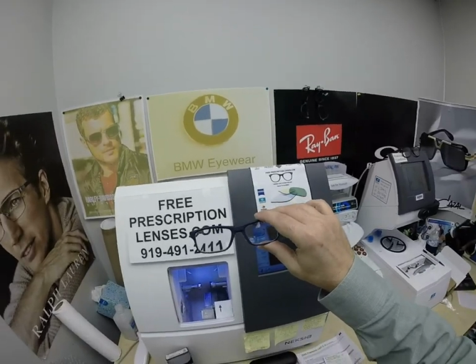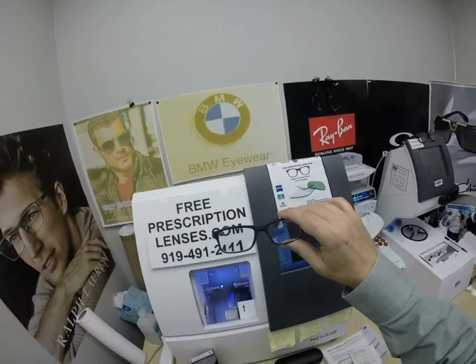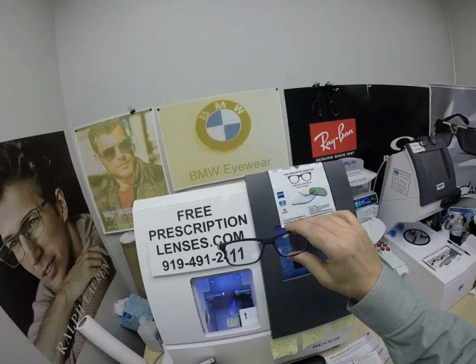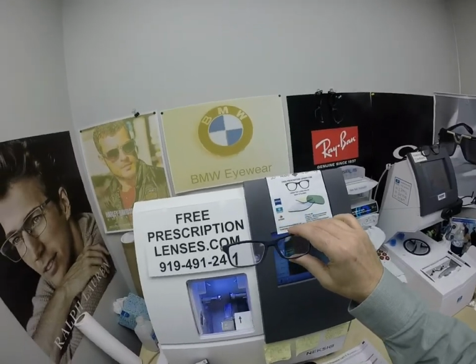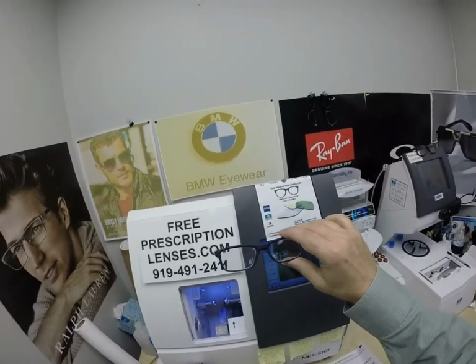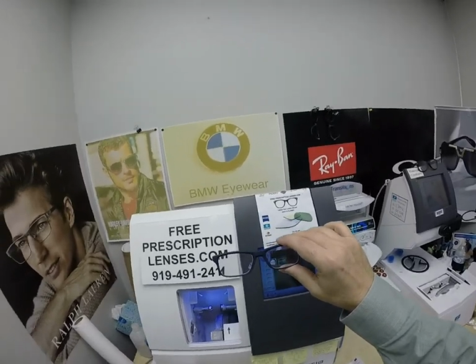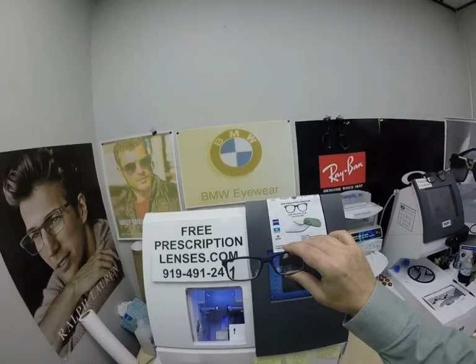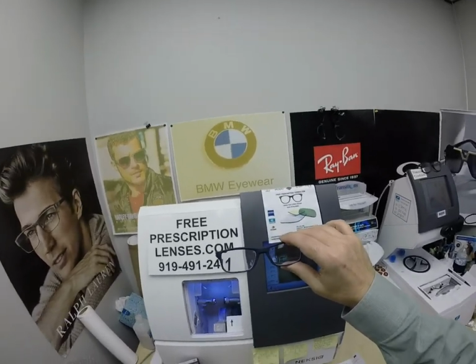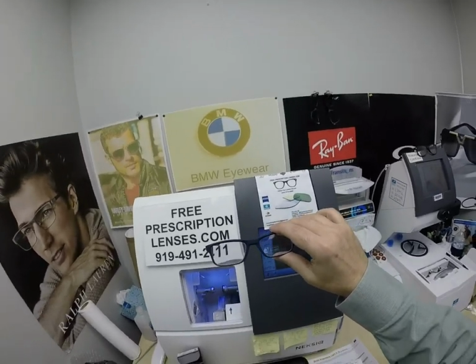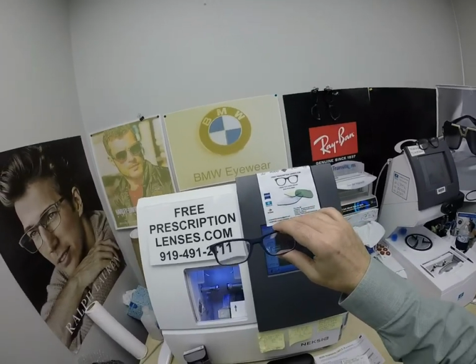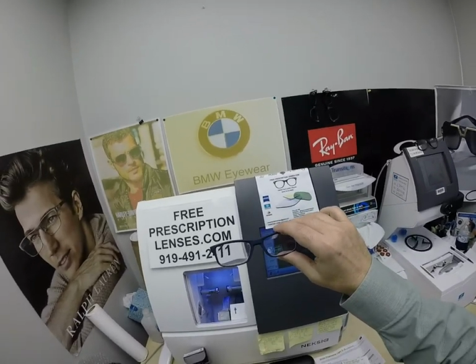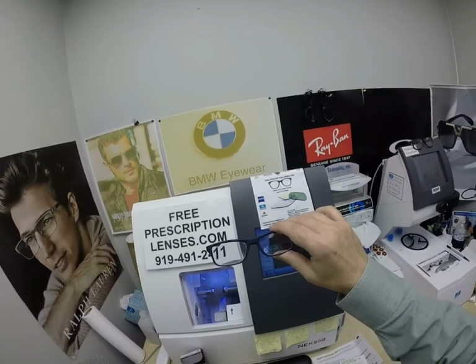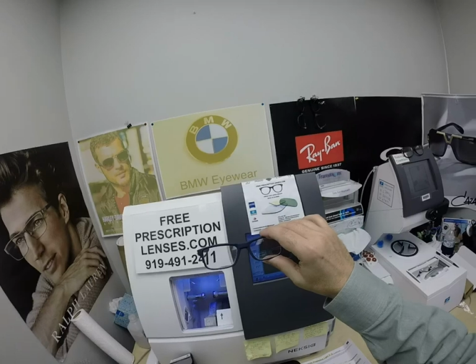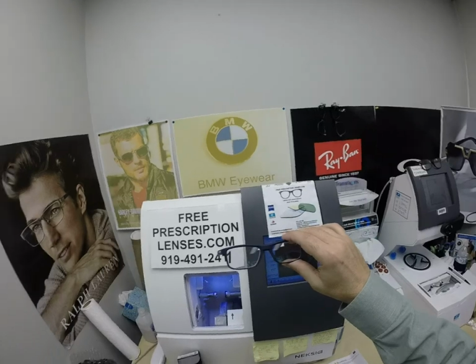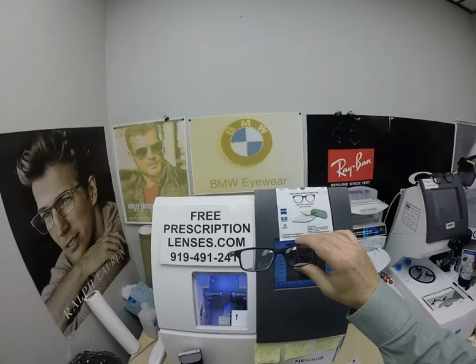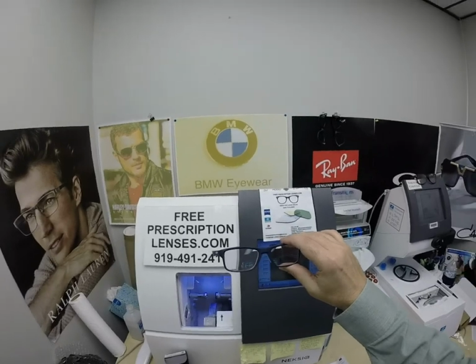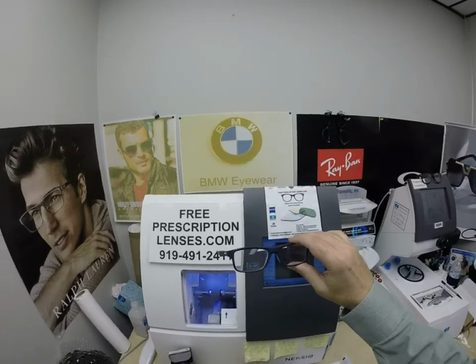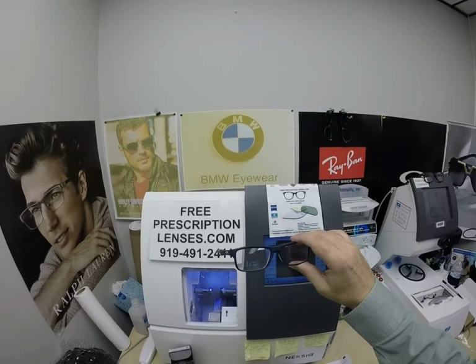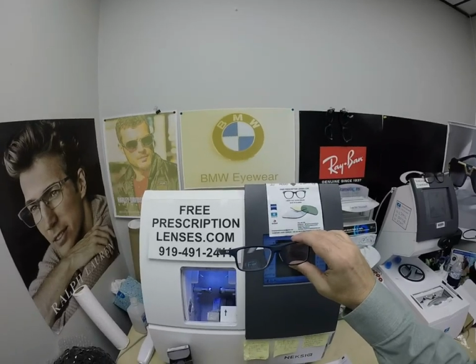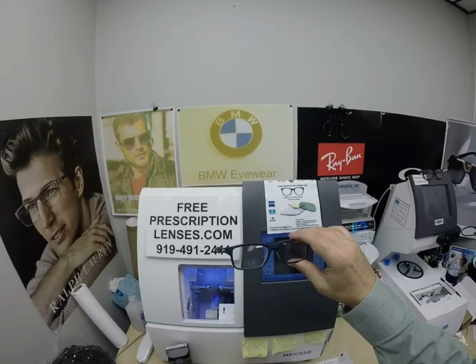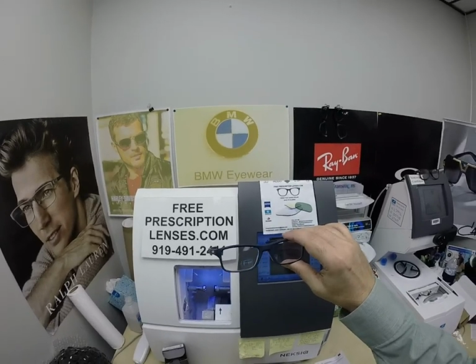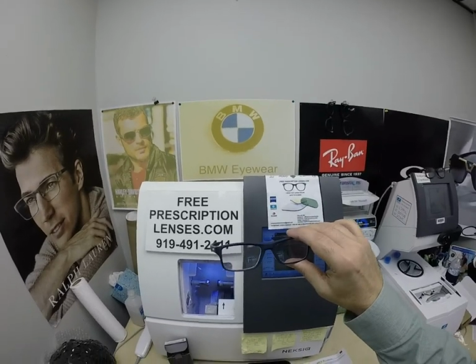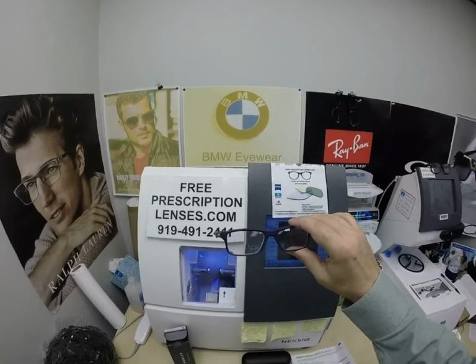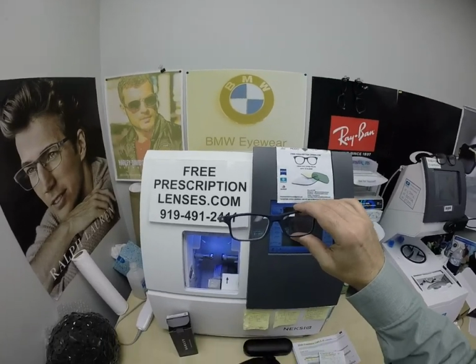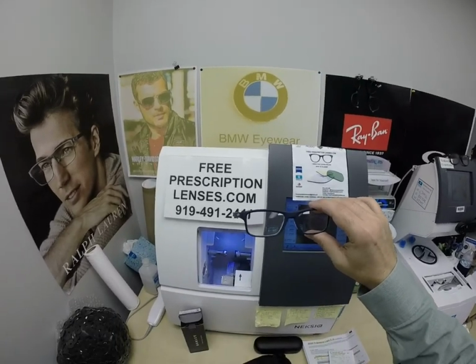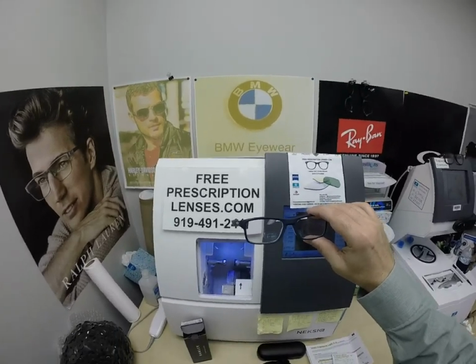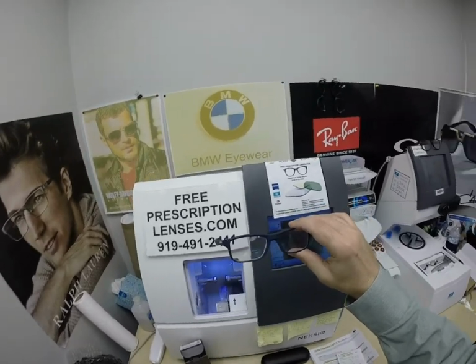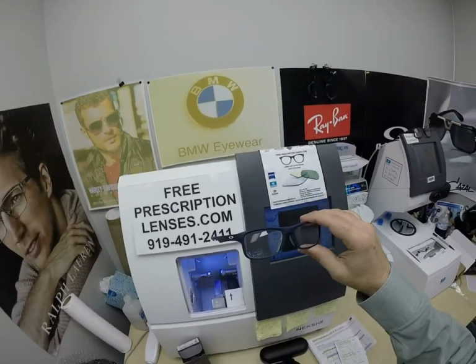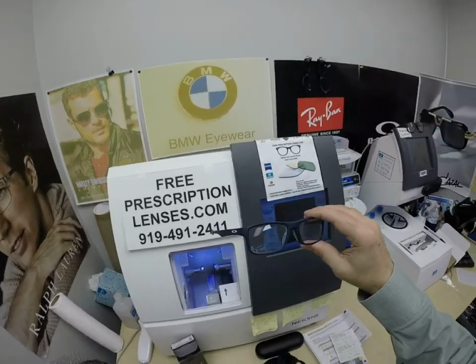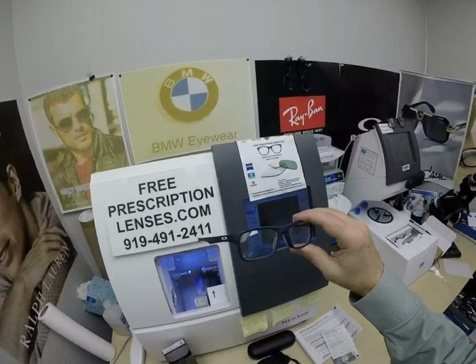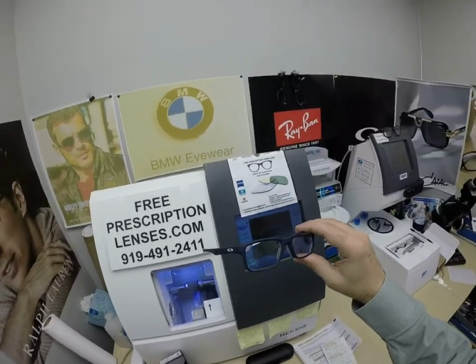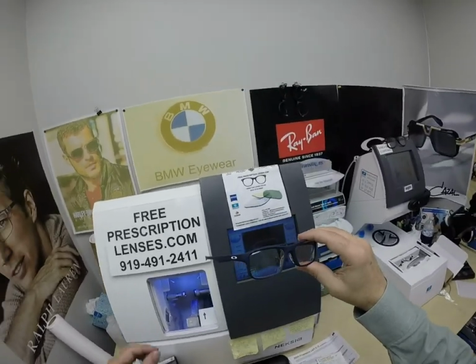Just be patient, Keith. It takes a few days. Trust me, I sell a lot of these things because they work. The progressive lenses really do work.